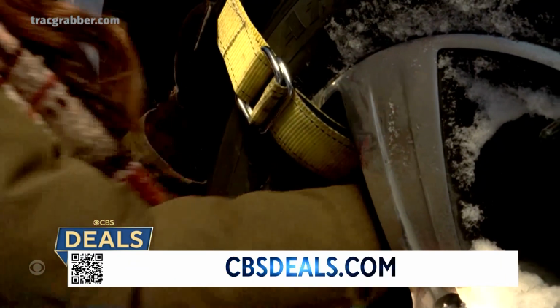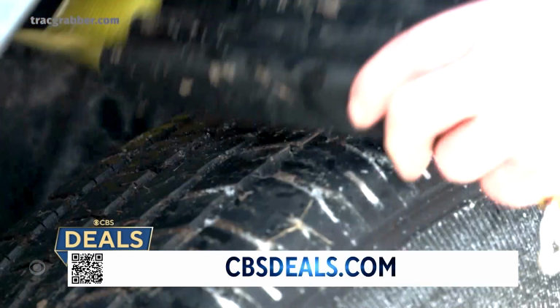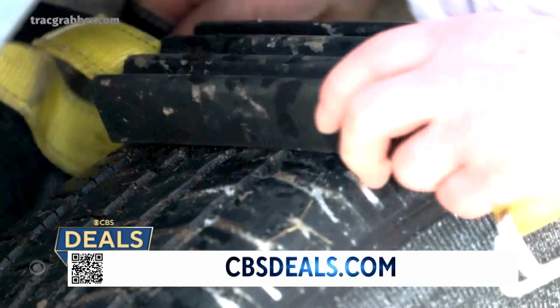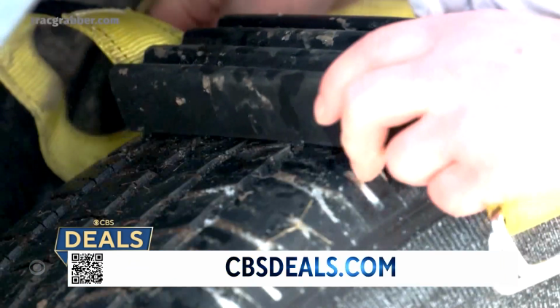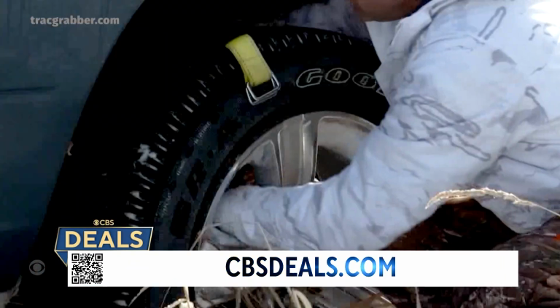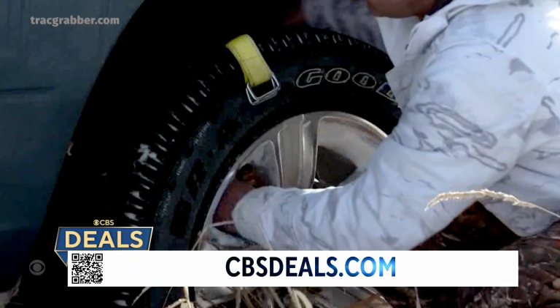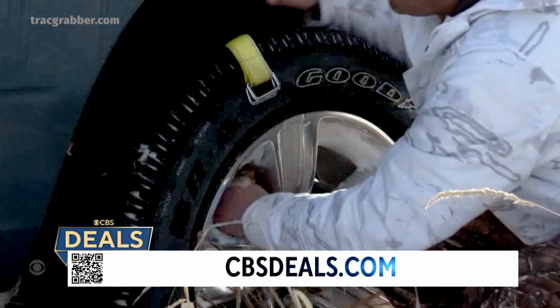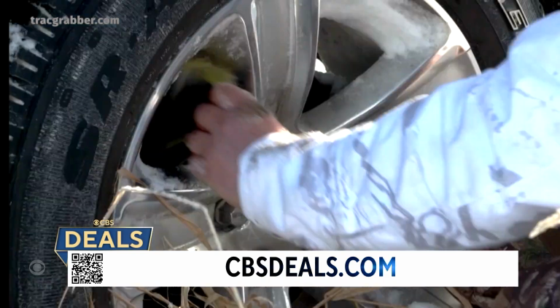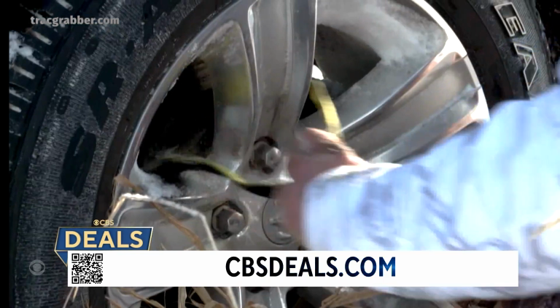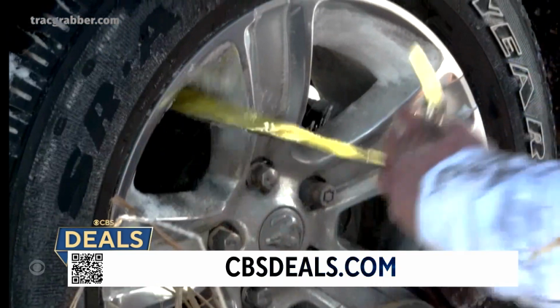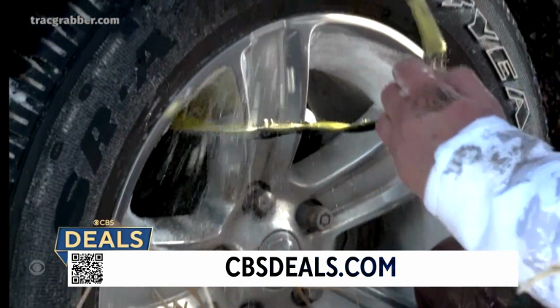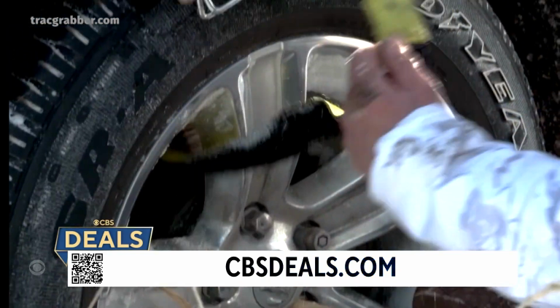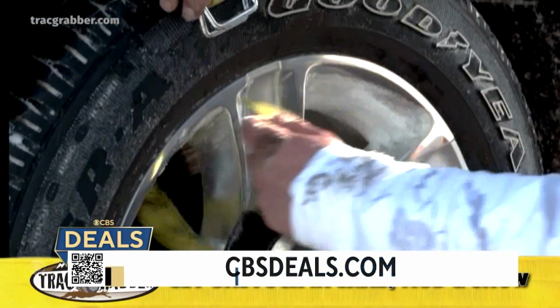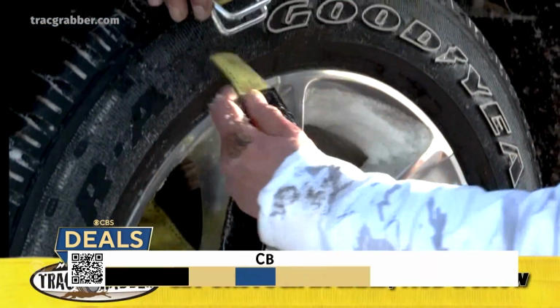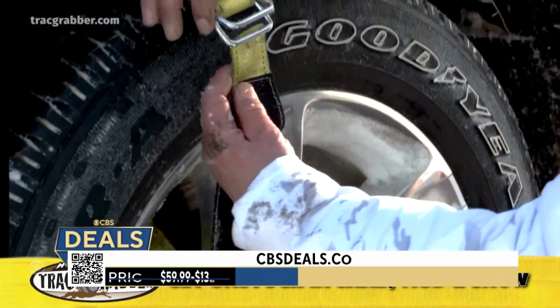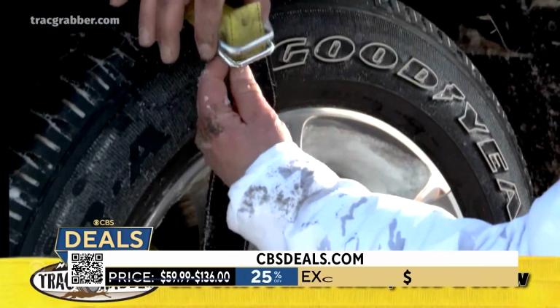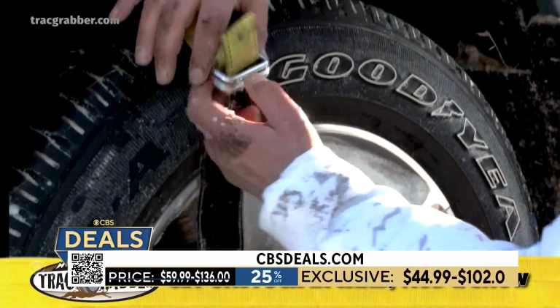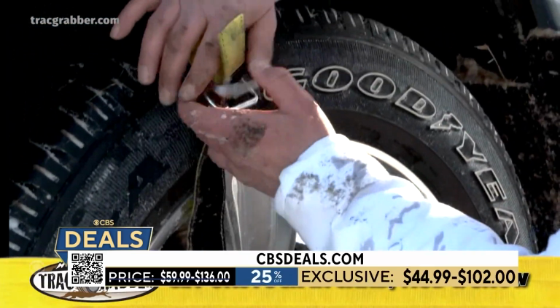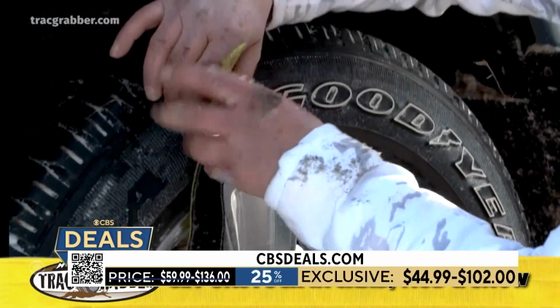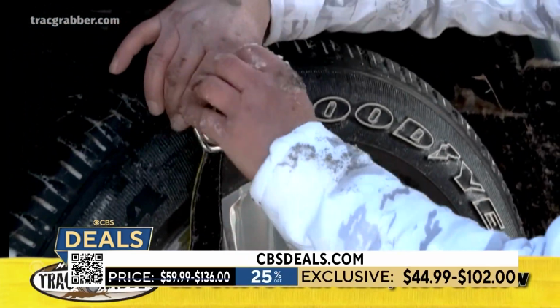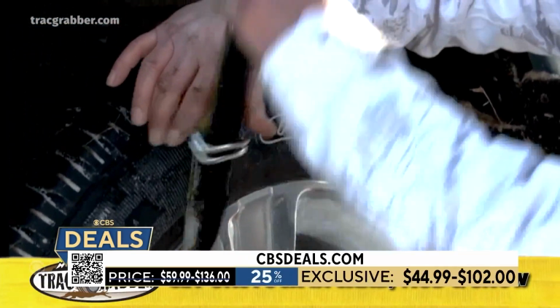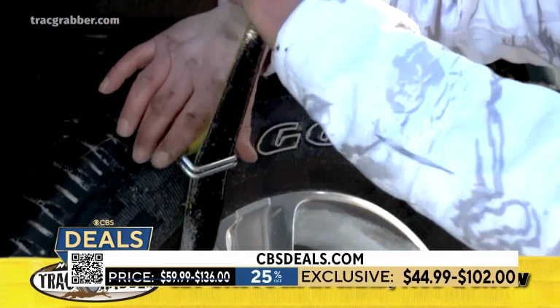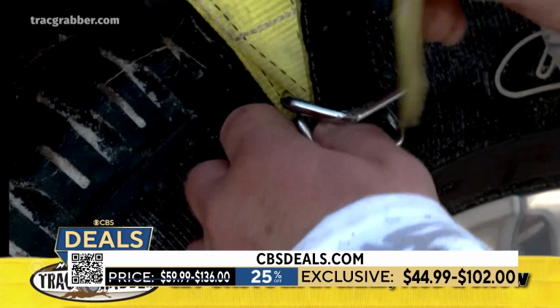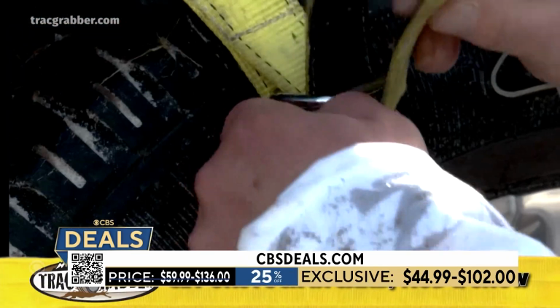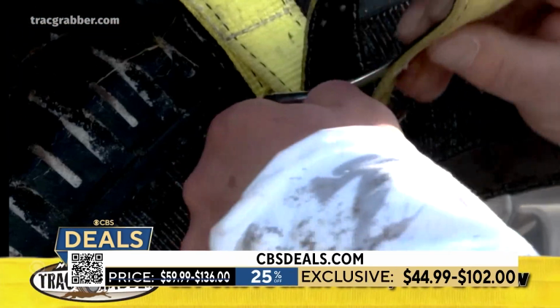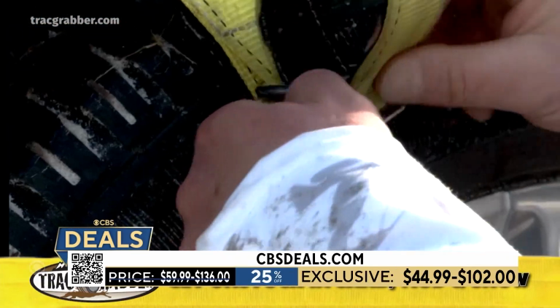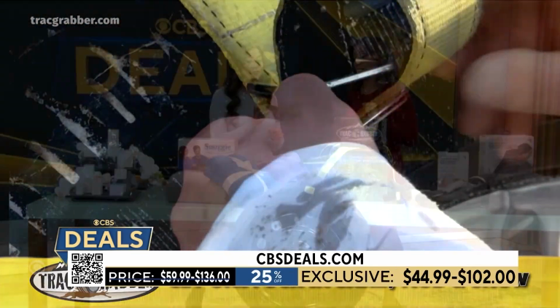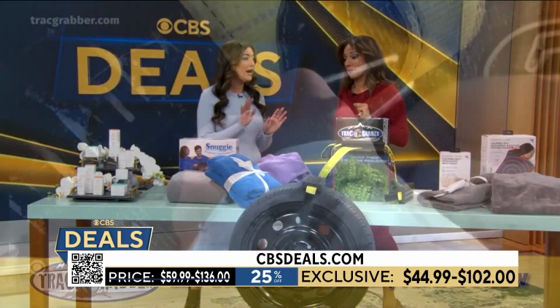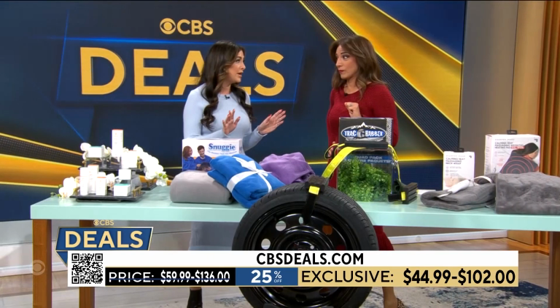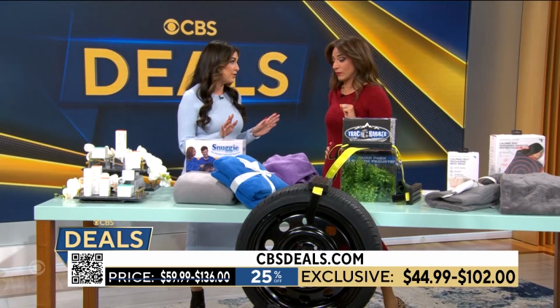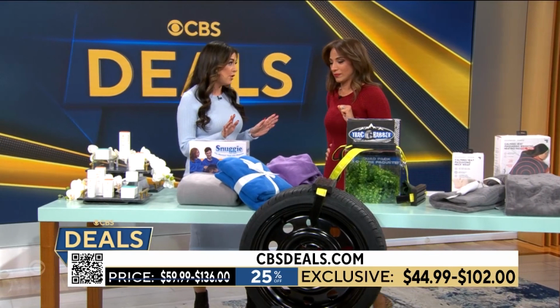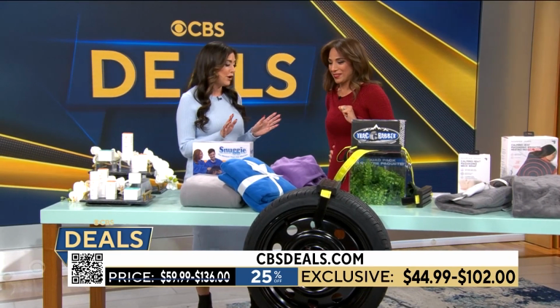How much is this? It's 25% off, so you can get it for $45. A must-have for anybody with a car.